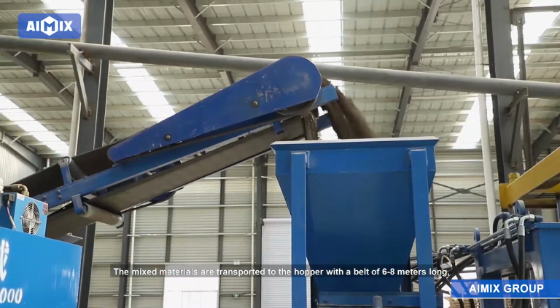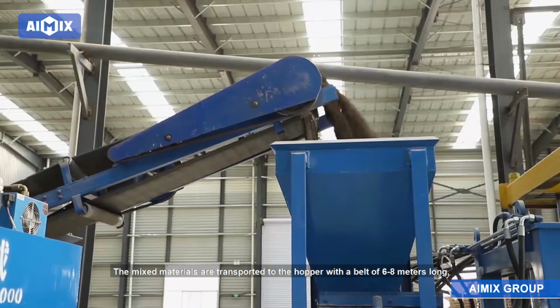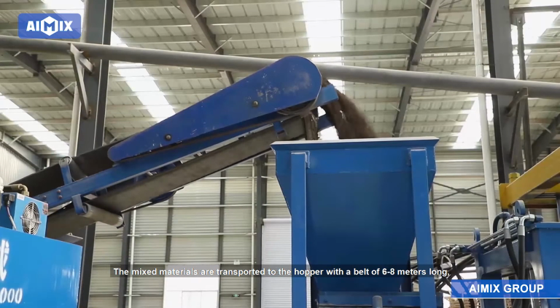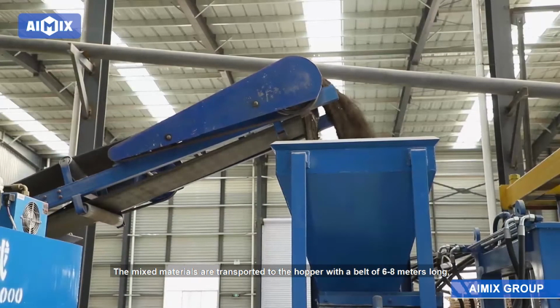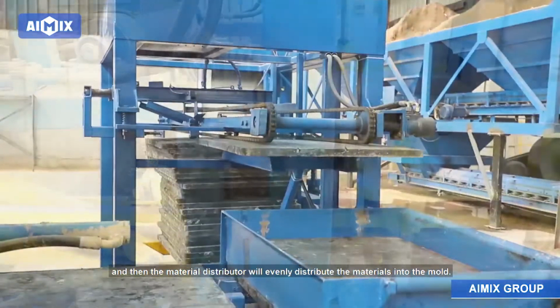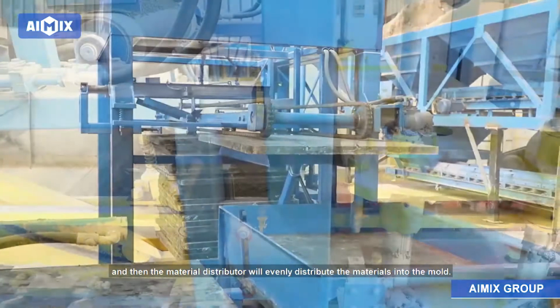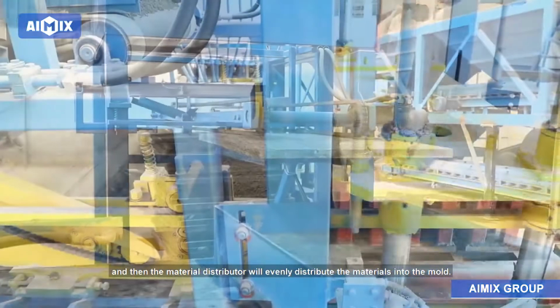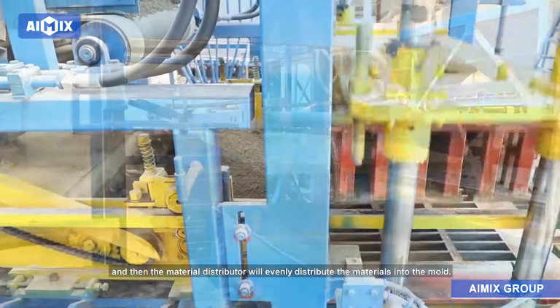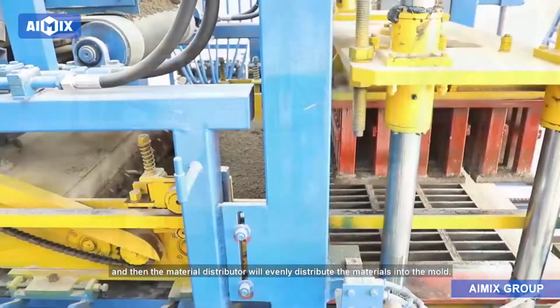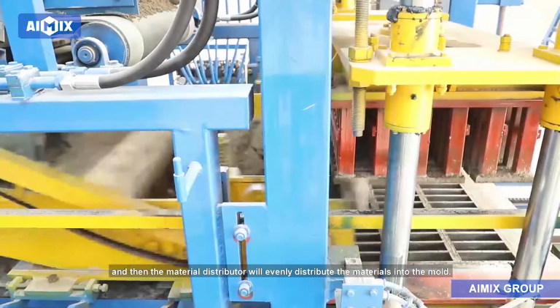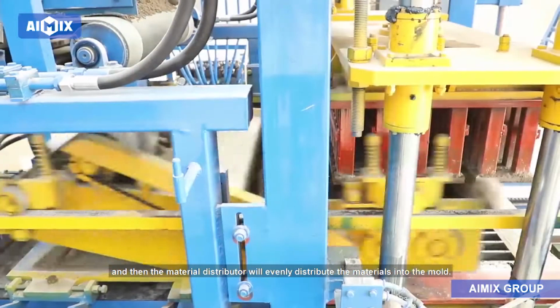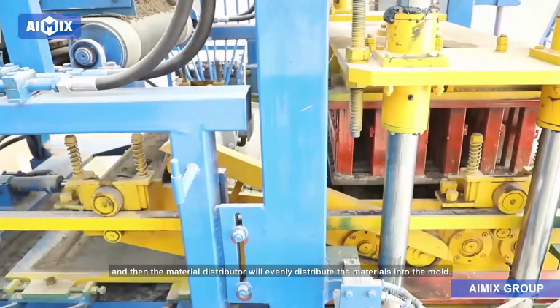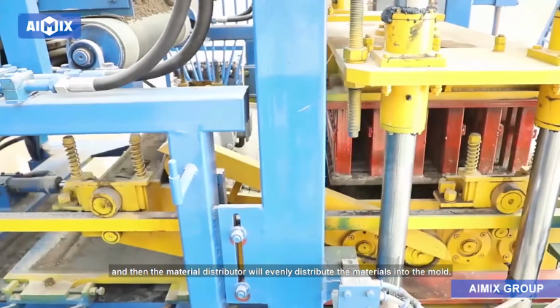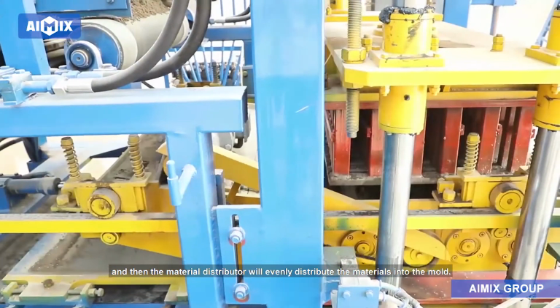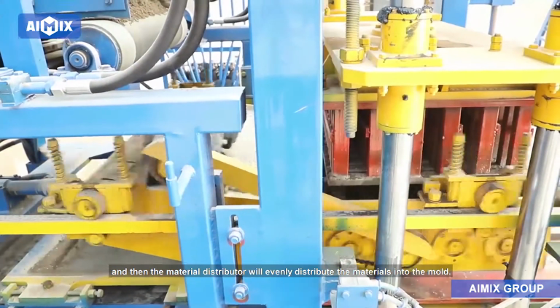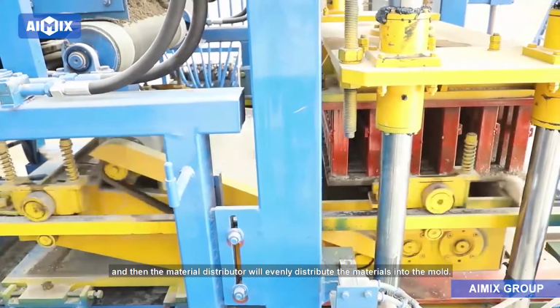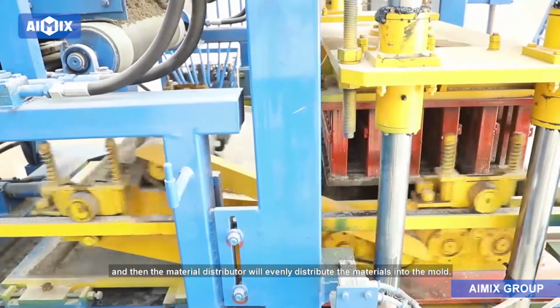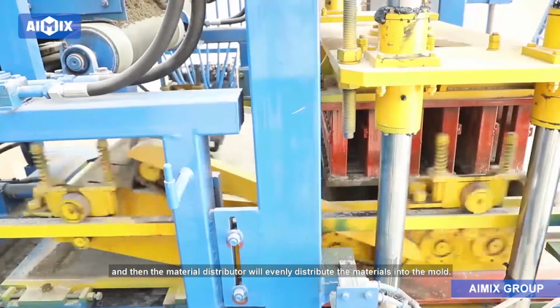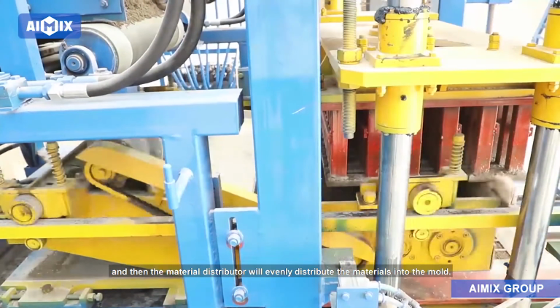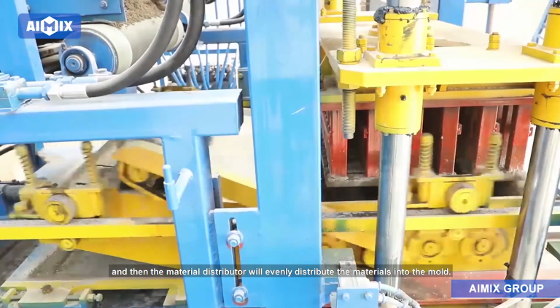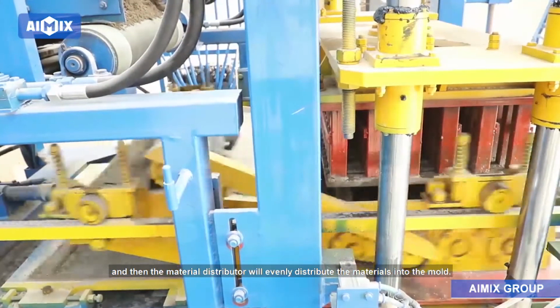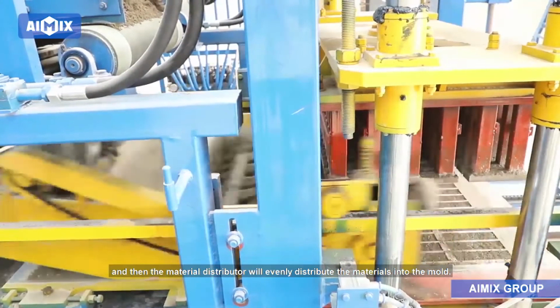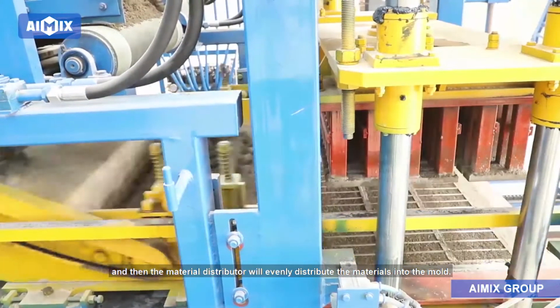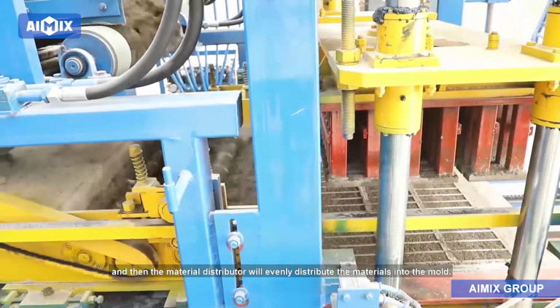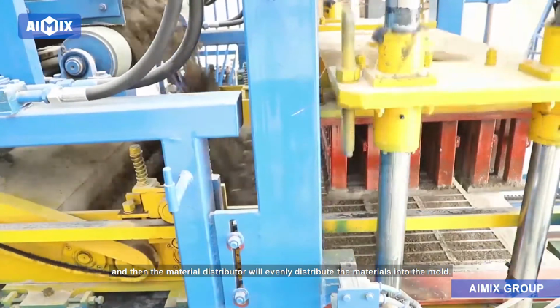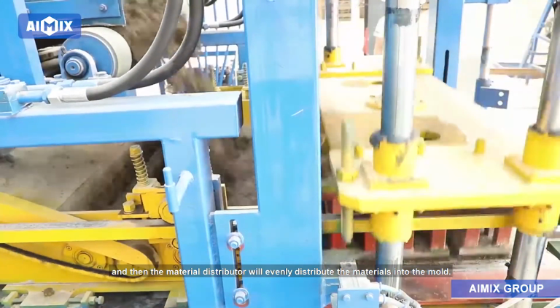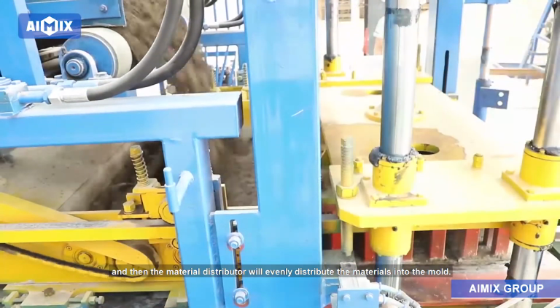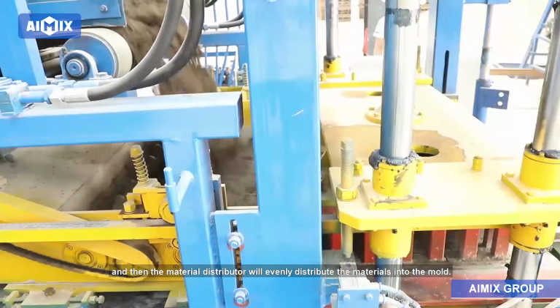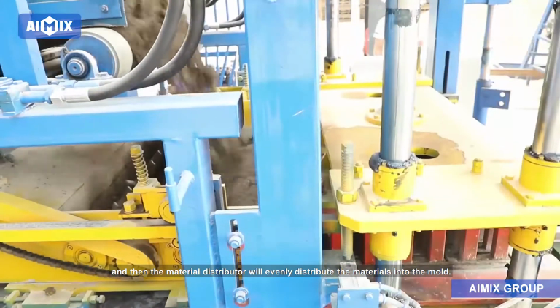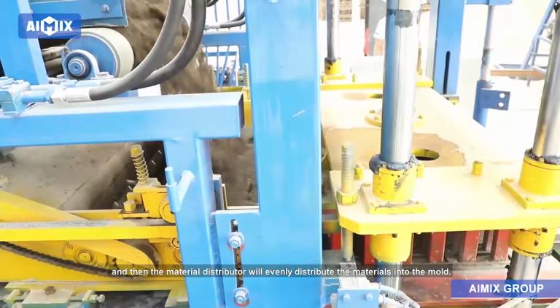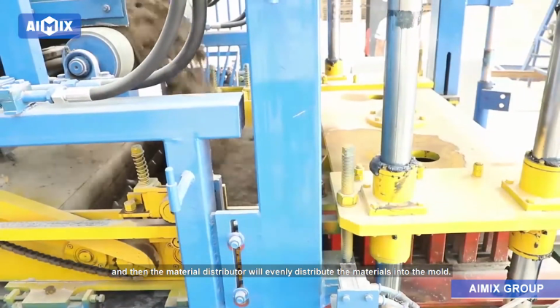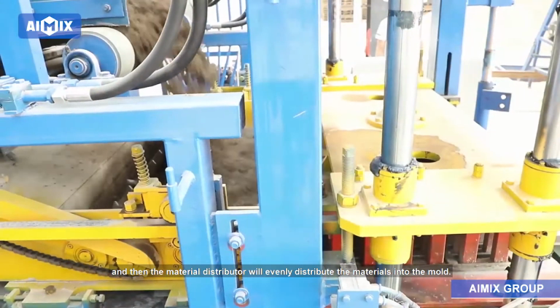The material distributor will then evenly distribute the materials into the mold.